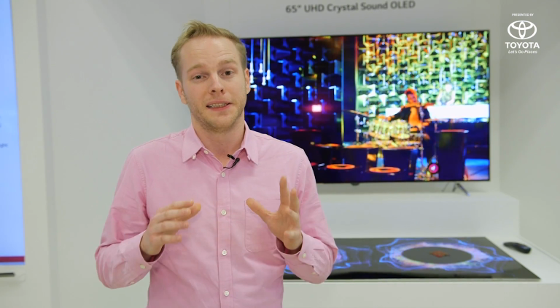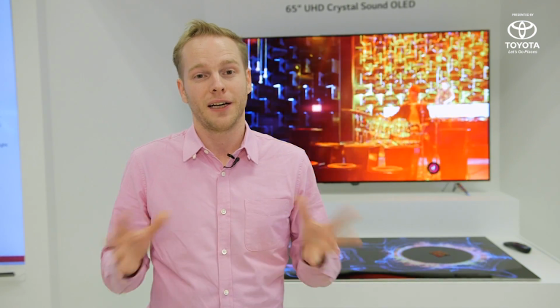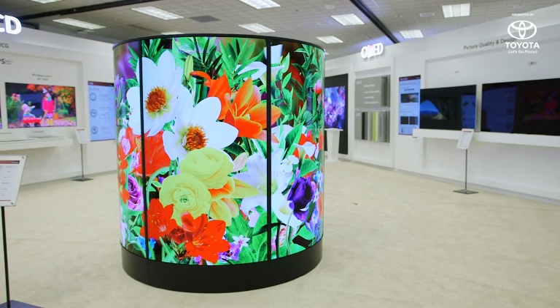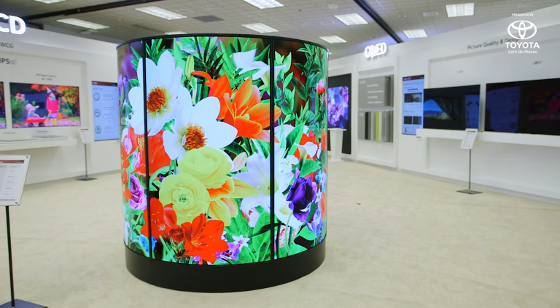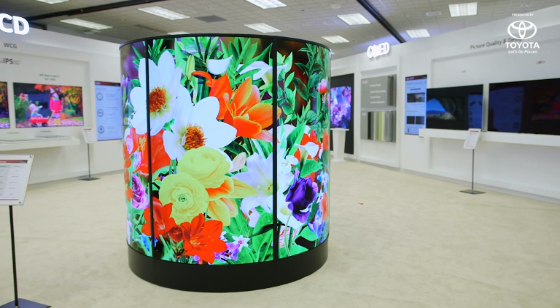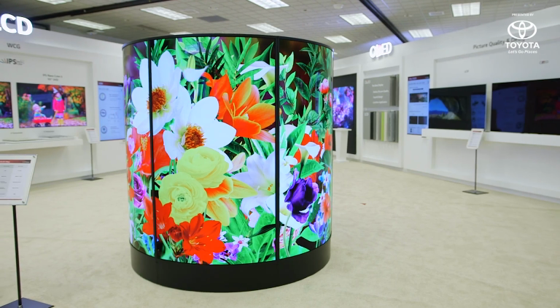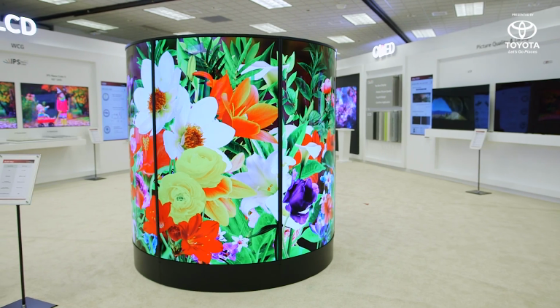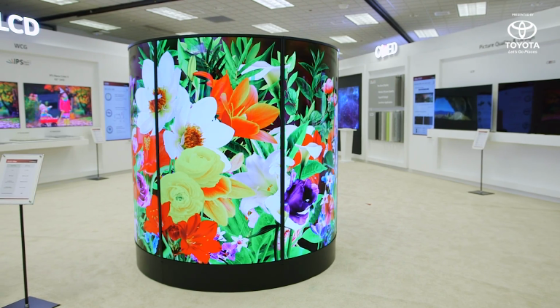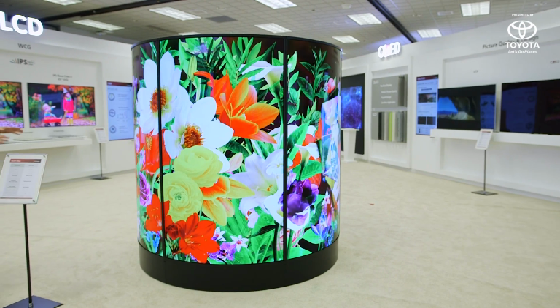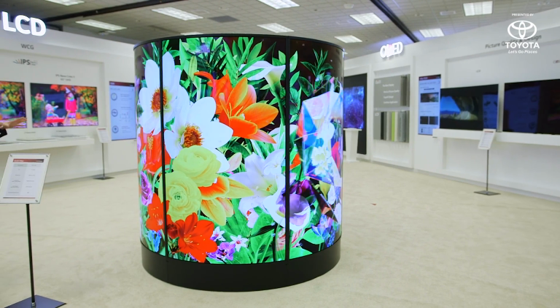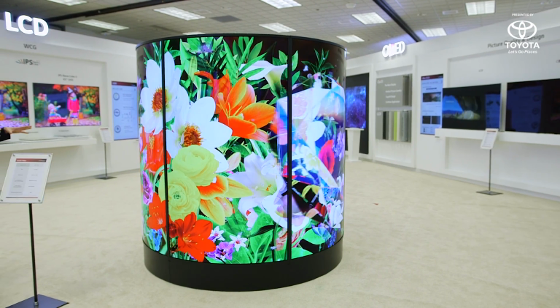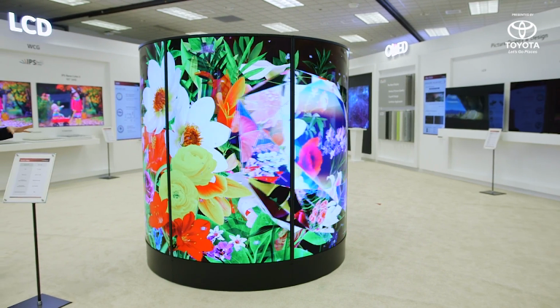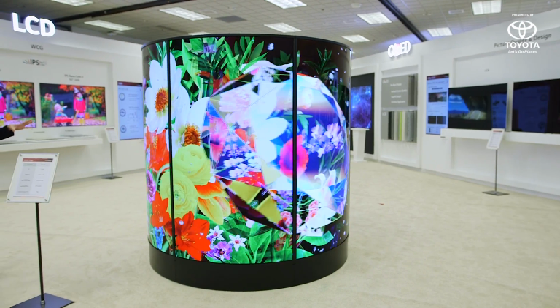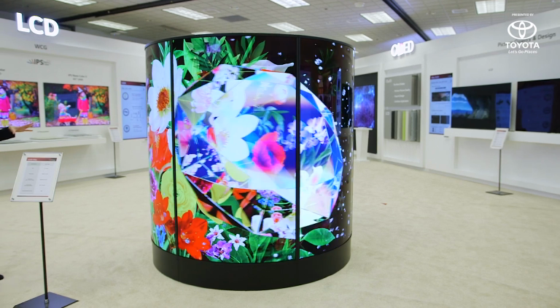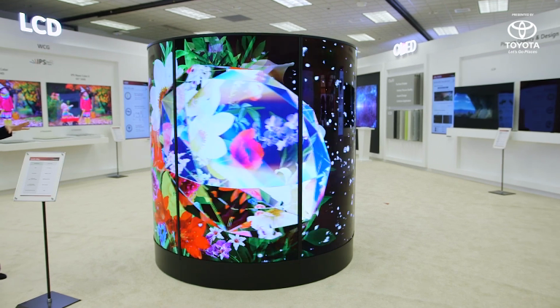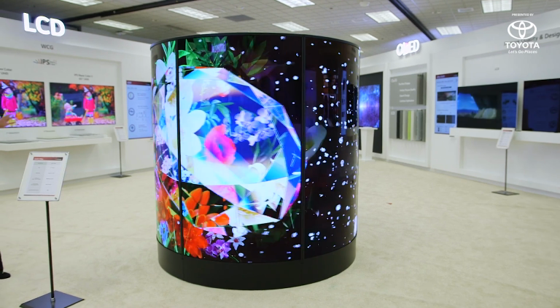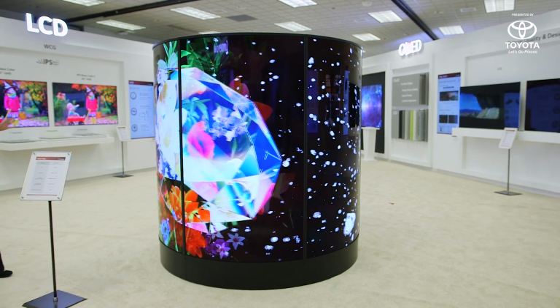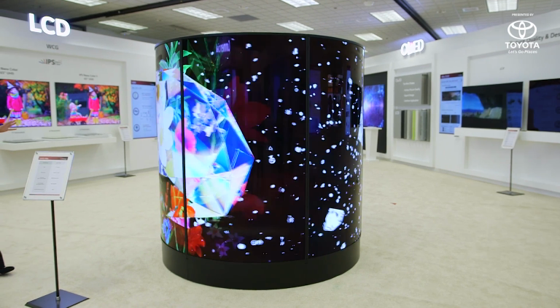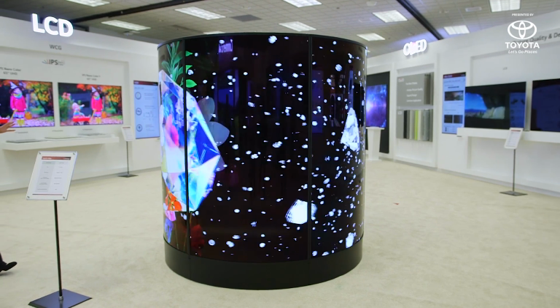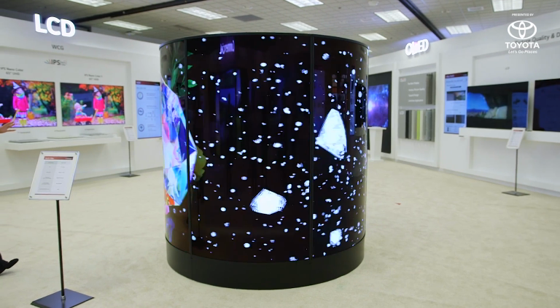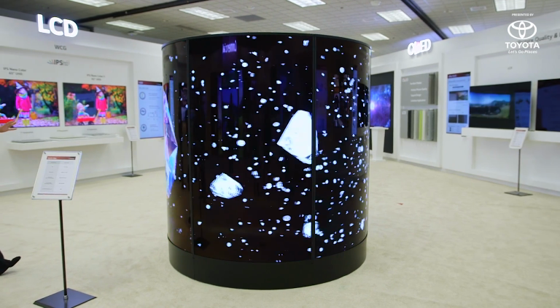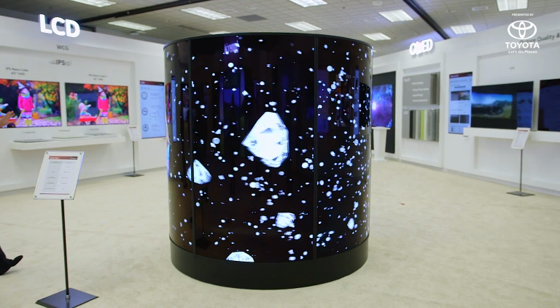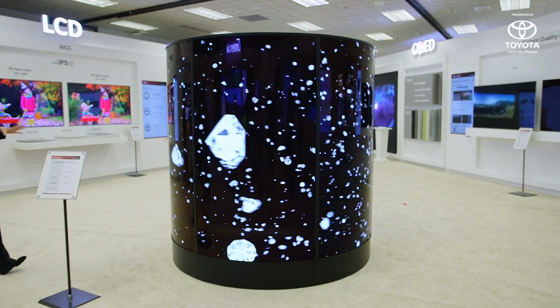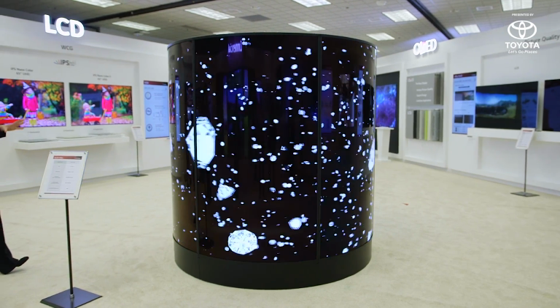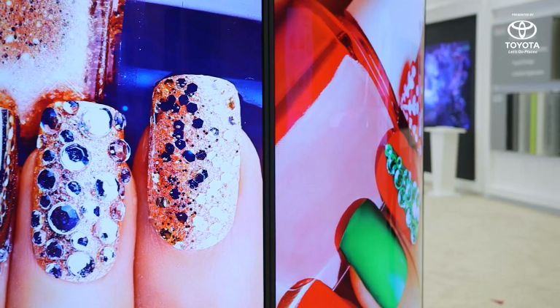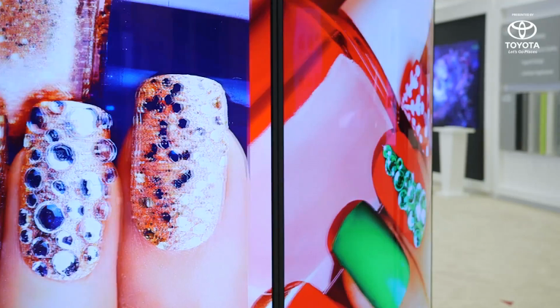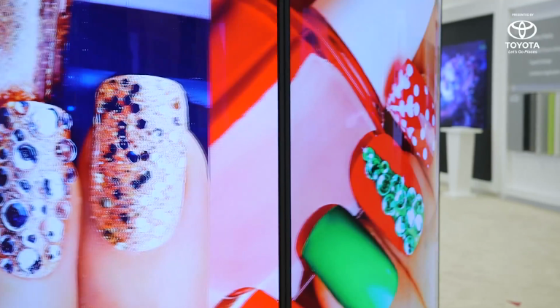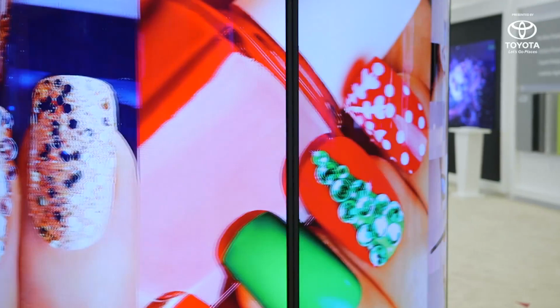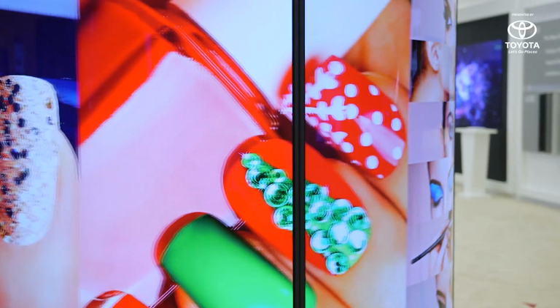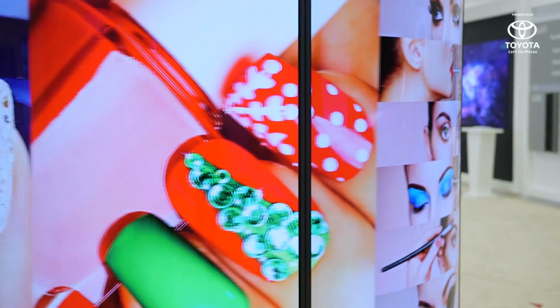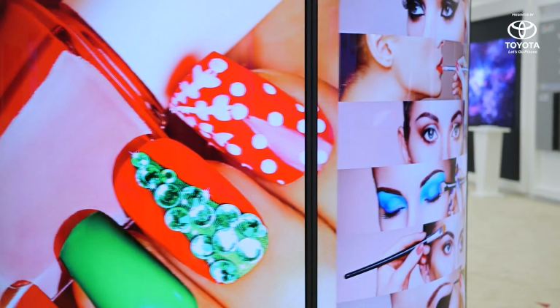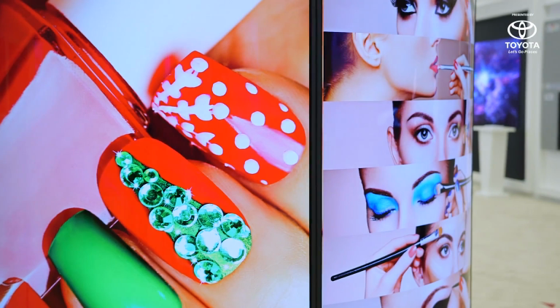Of course, this is an experimental showroom, so all the things you're seeing here — they're coming, well, TBC.